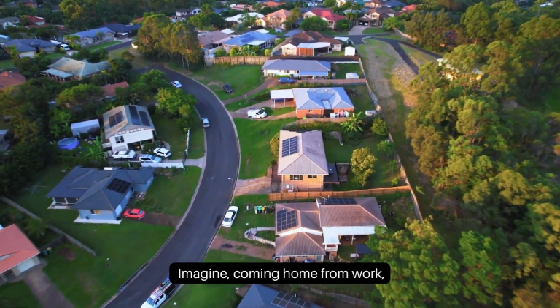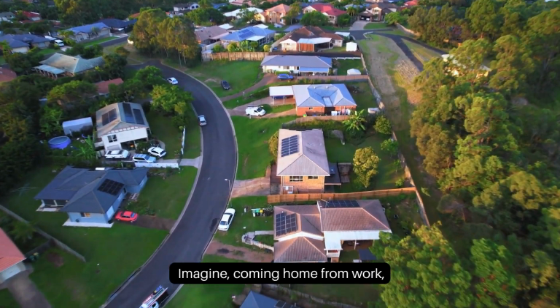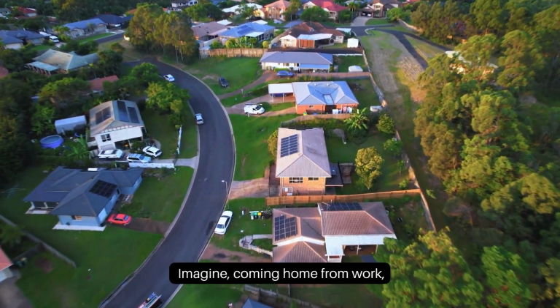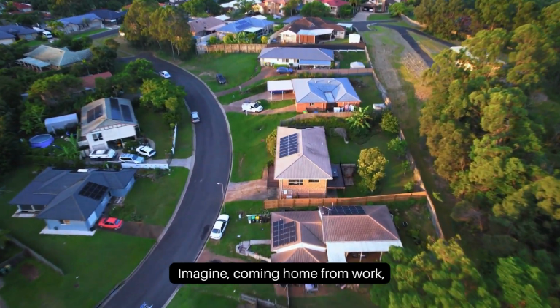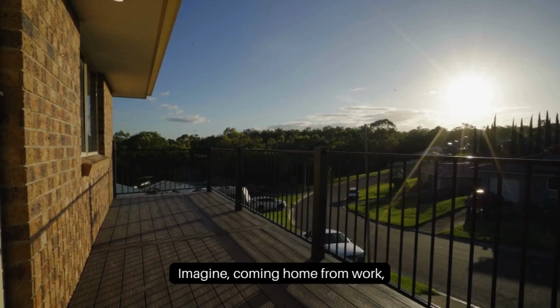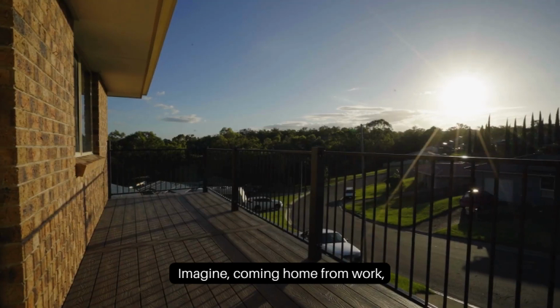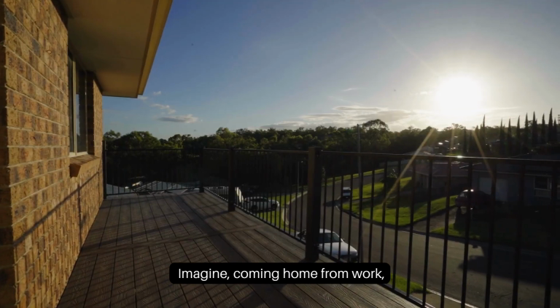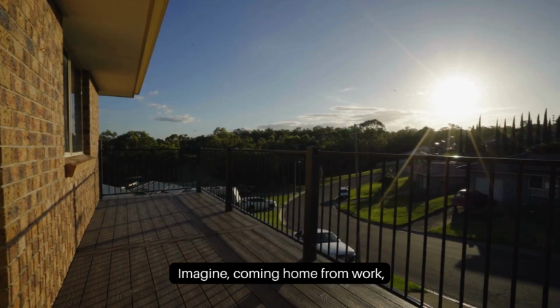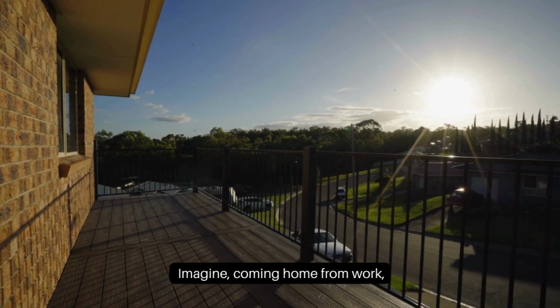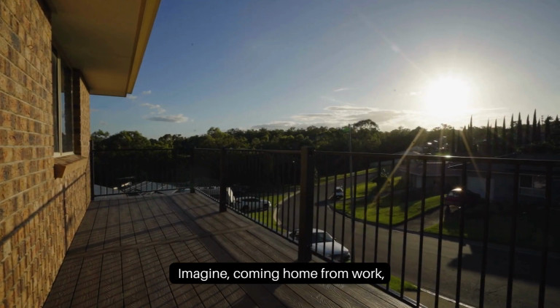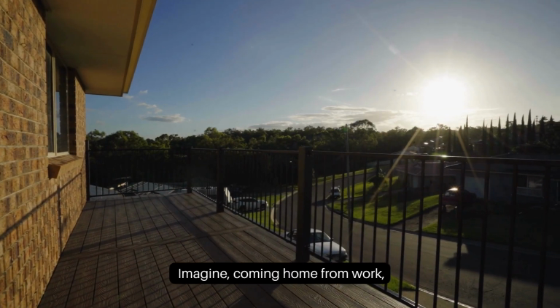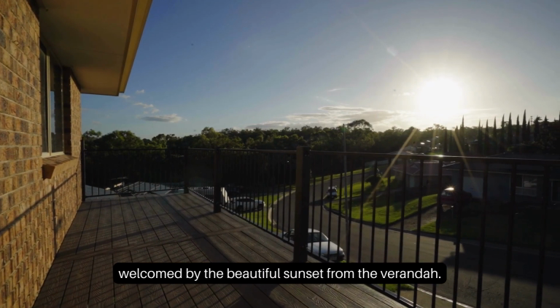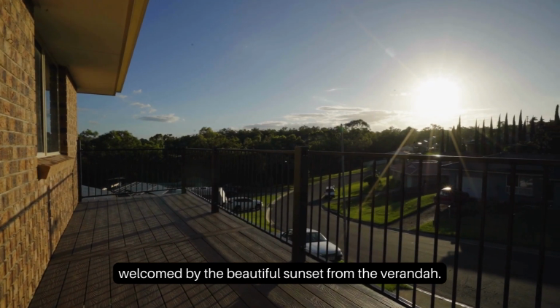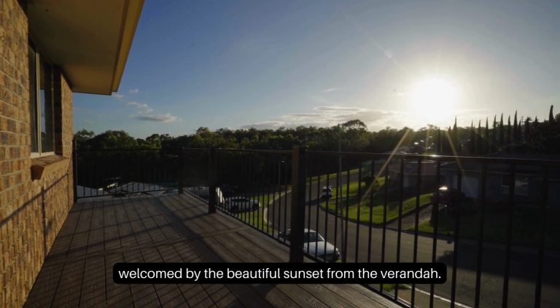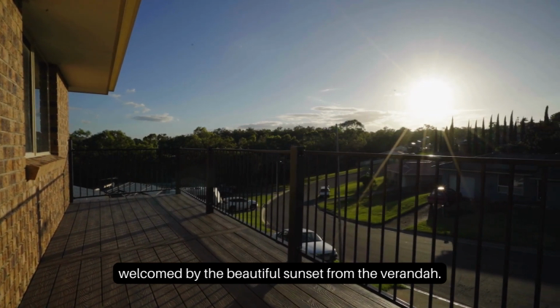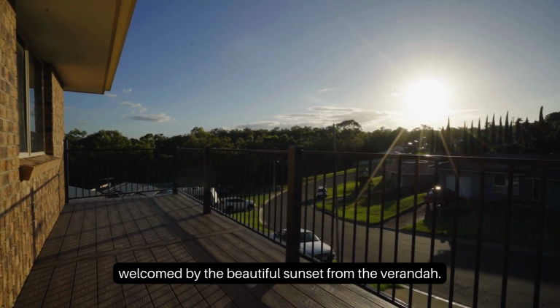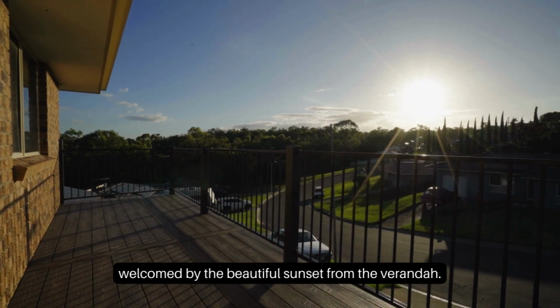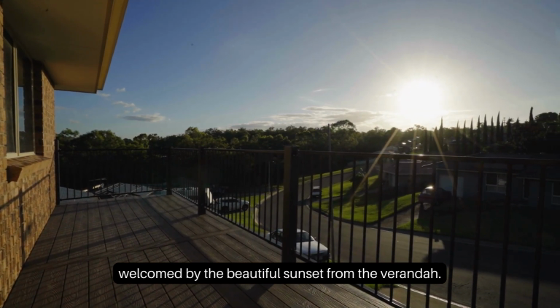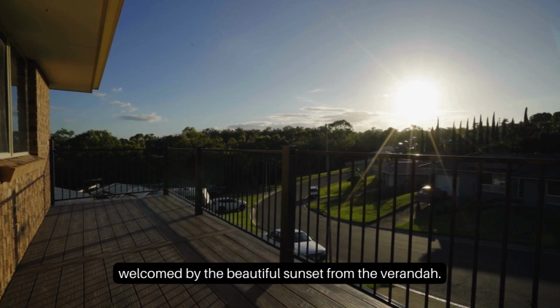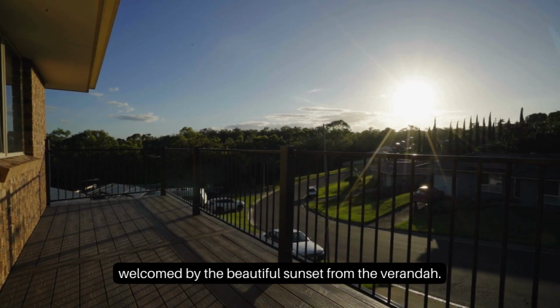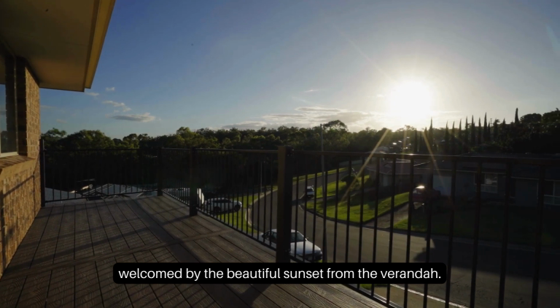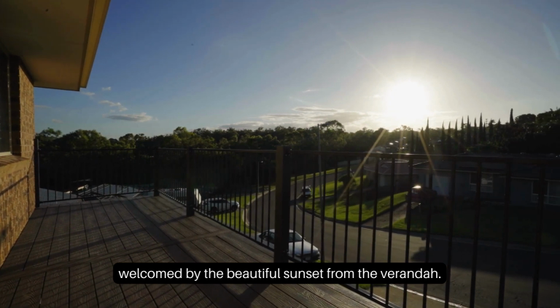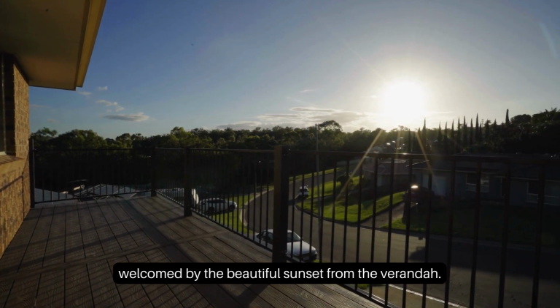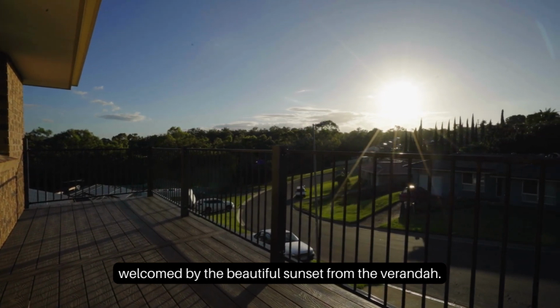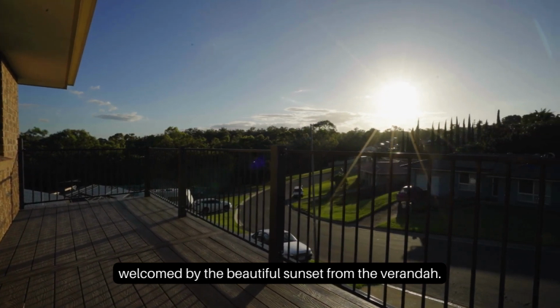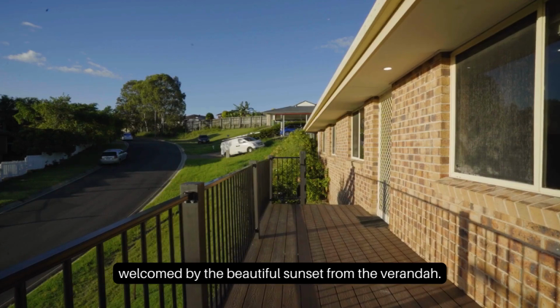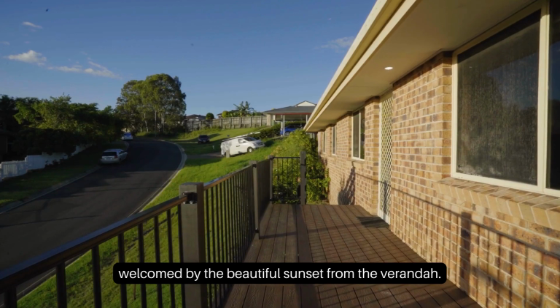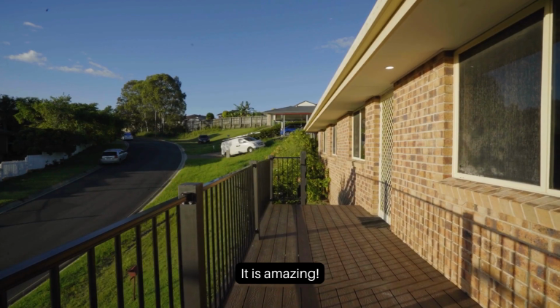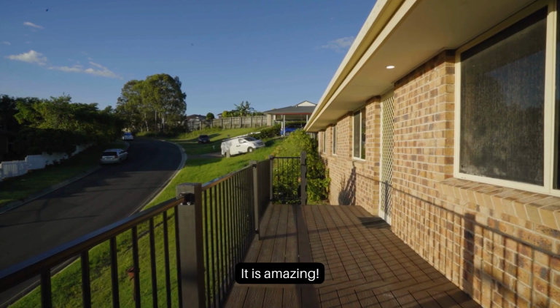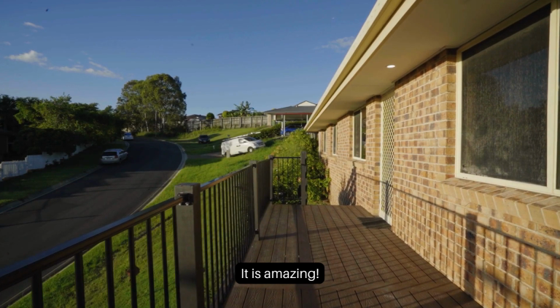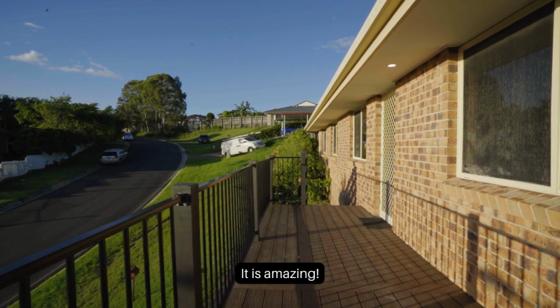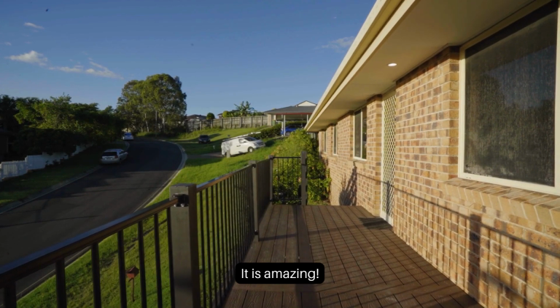Imagine coming home from work, welcomed by the beautiful sunset from the veranda. It is amazing.